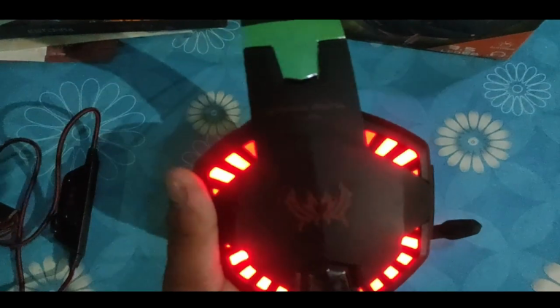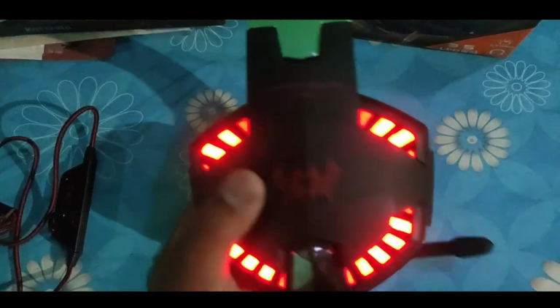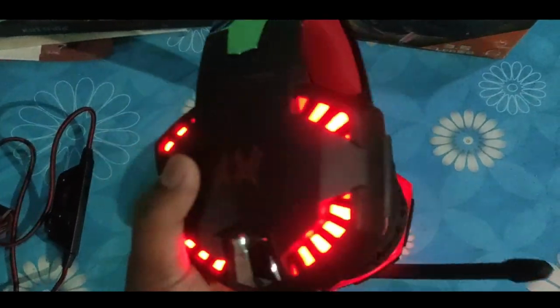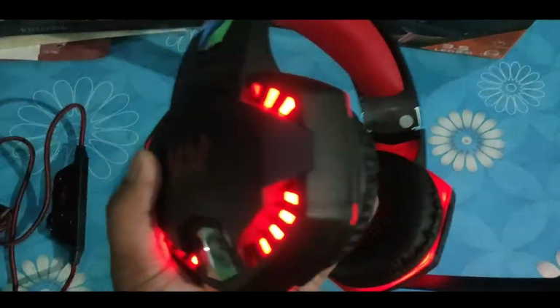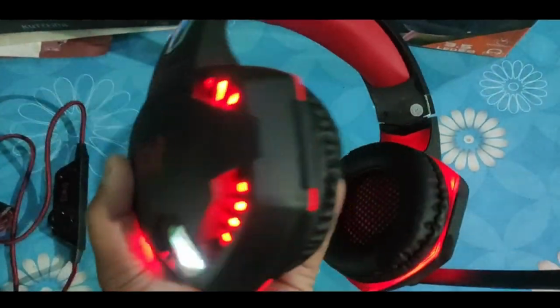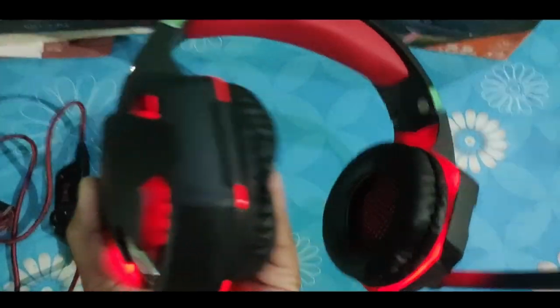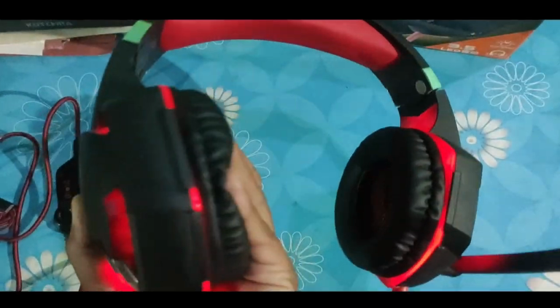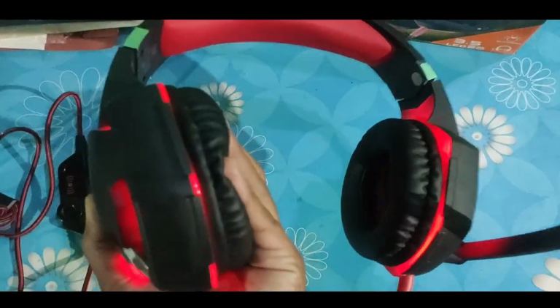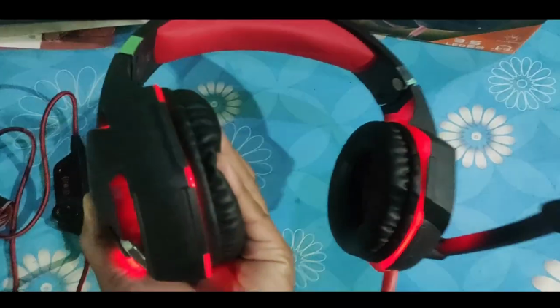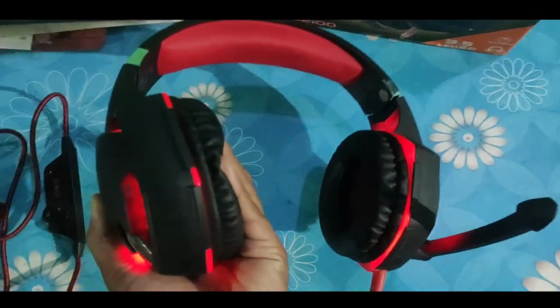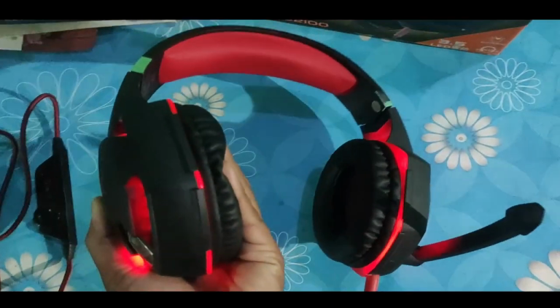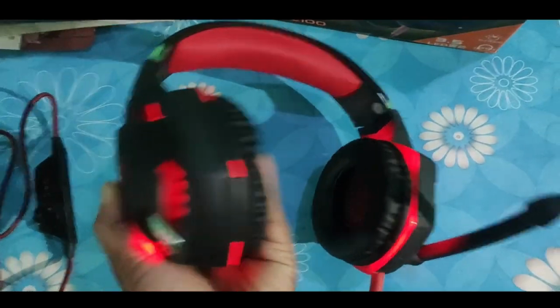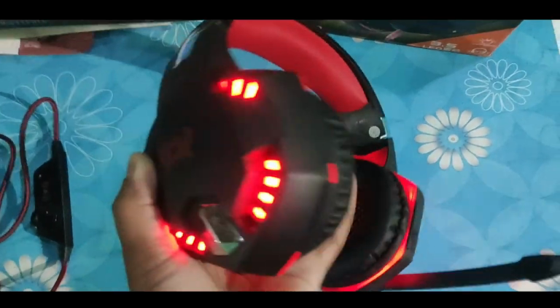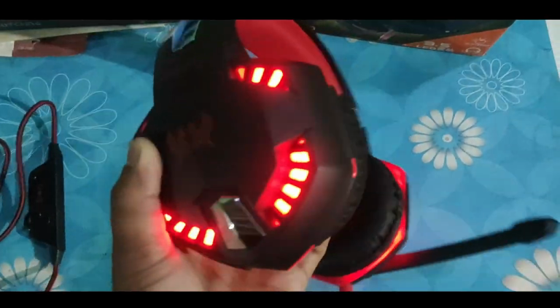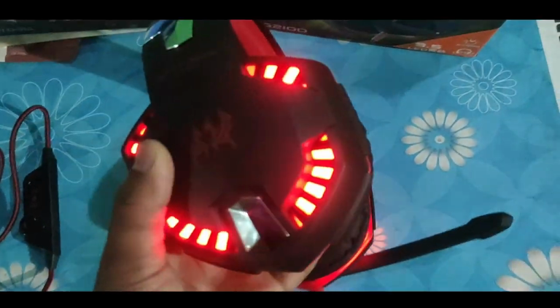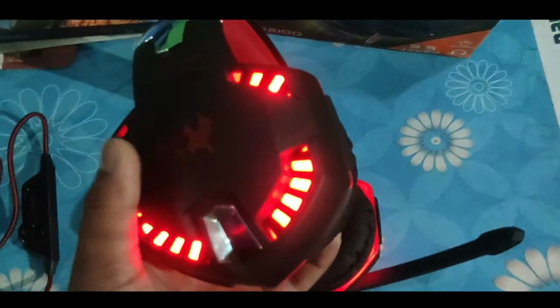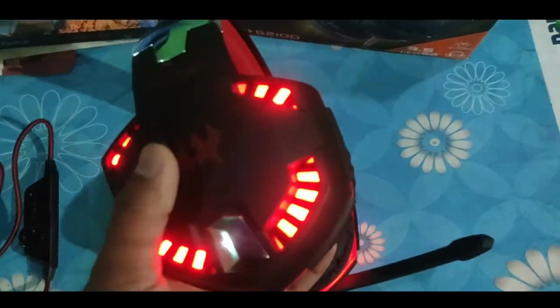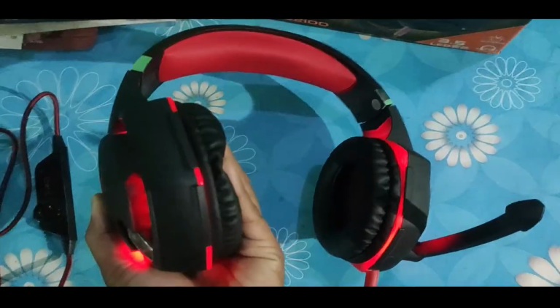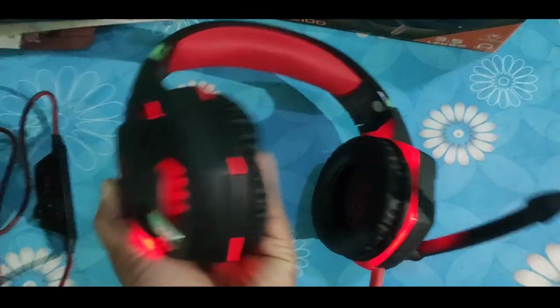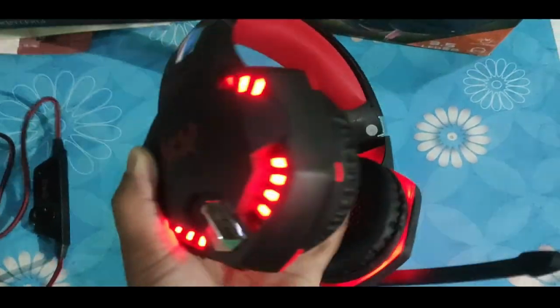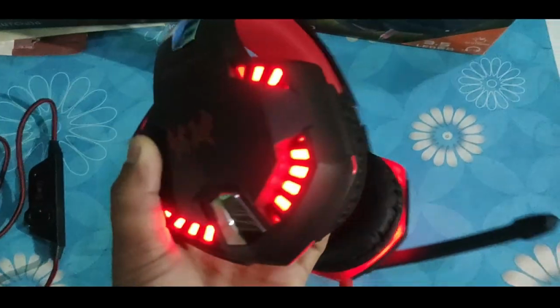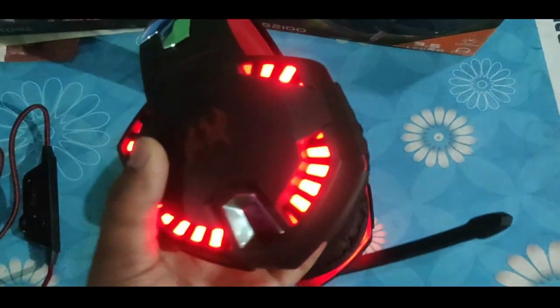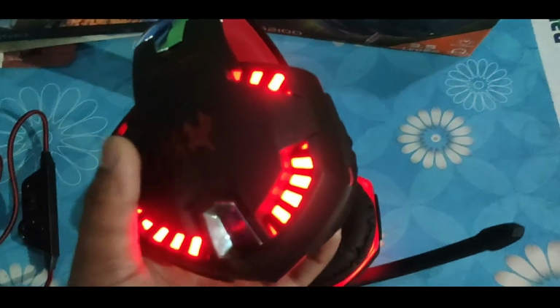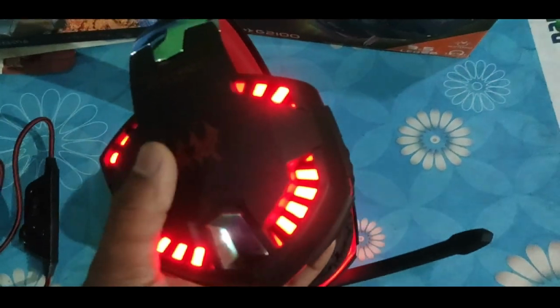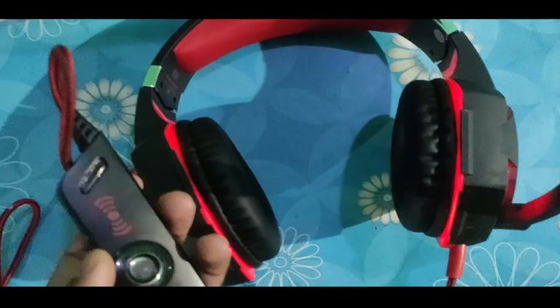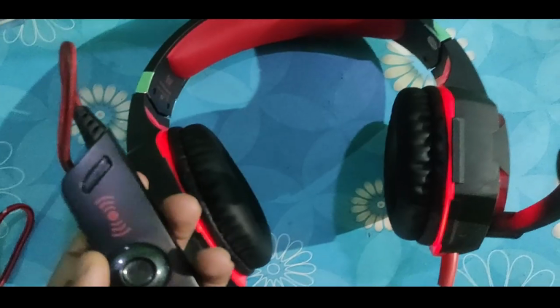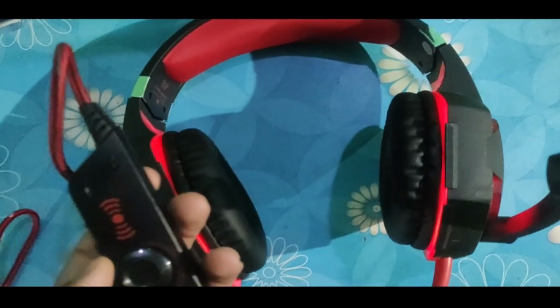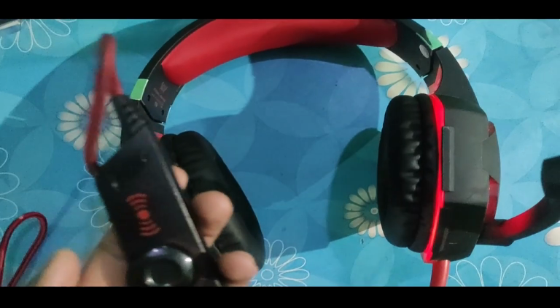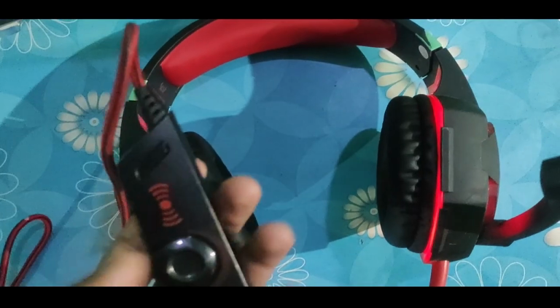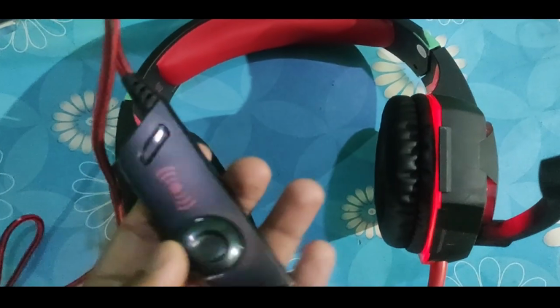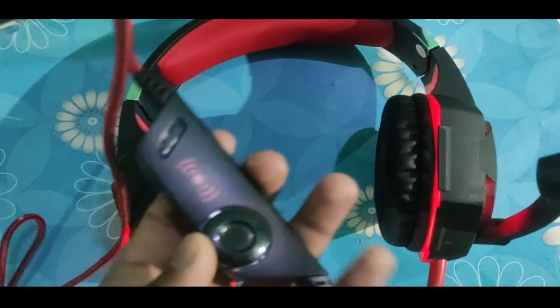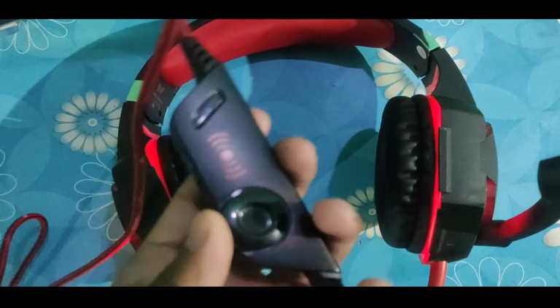The lights used in this earphone make it very attractive for gaming lovers. However, this is not wireless — it is wired, since it is made for gaming.